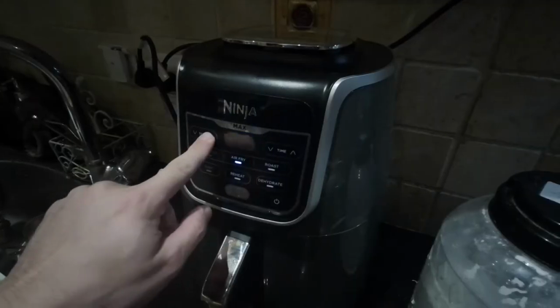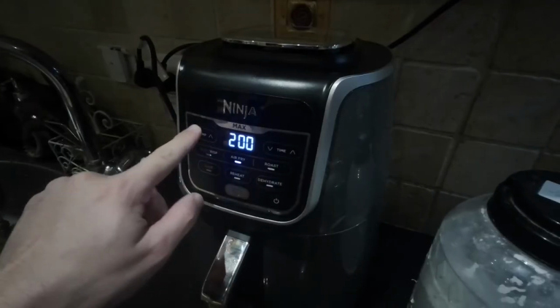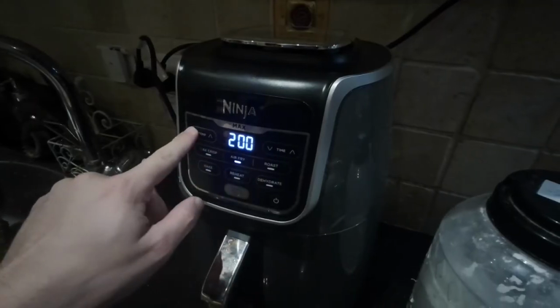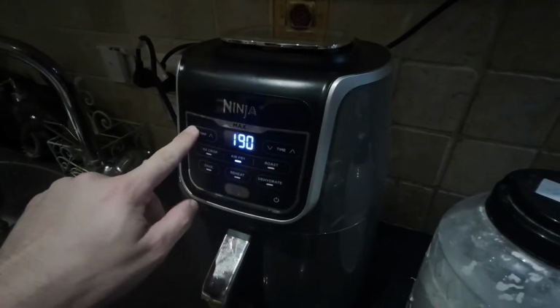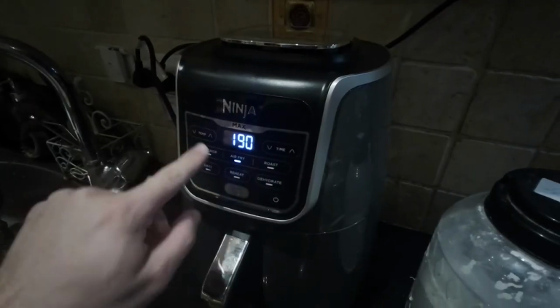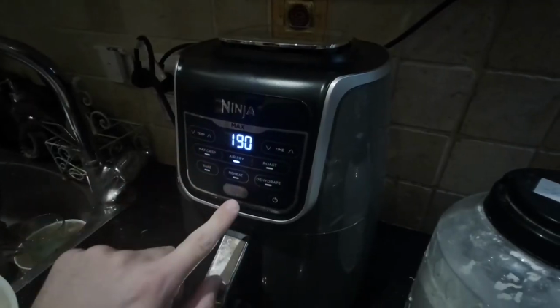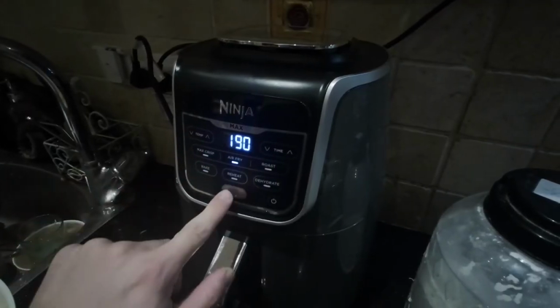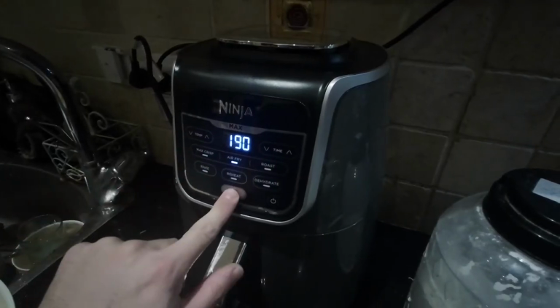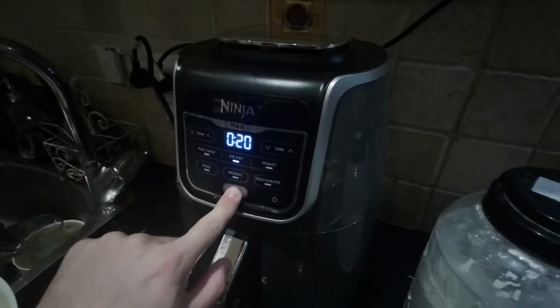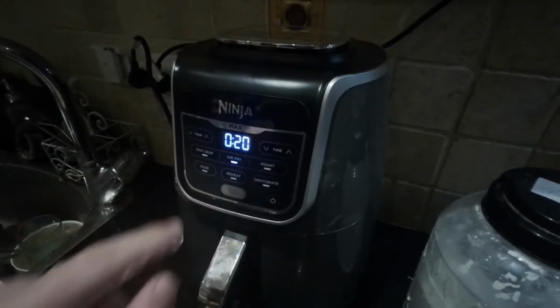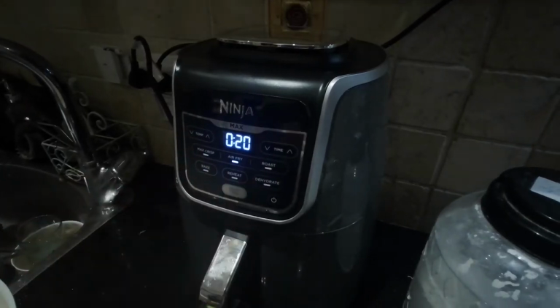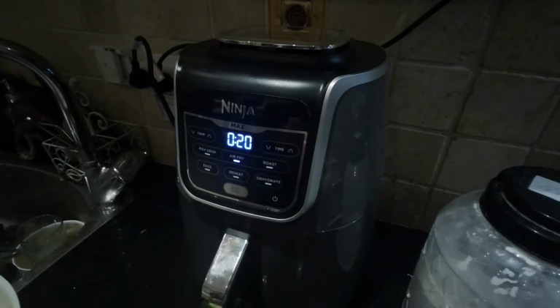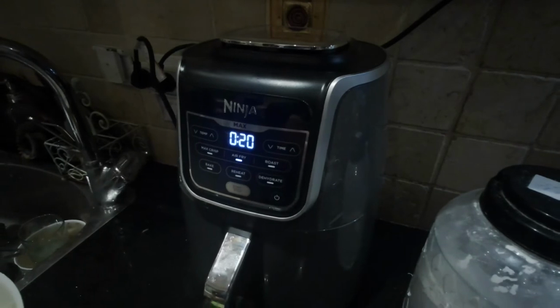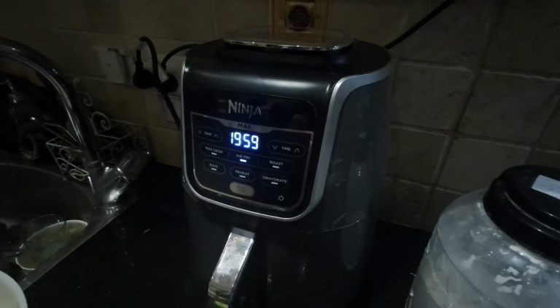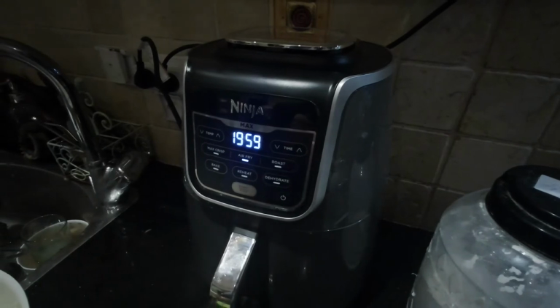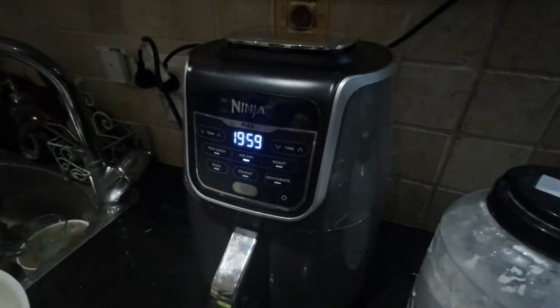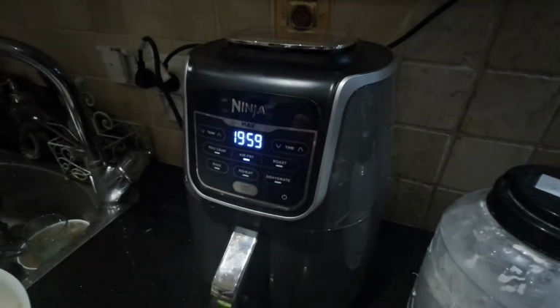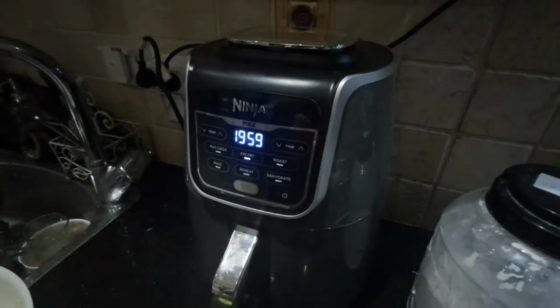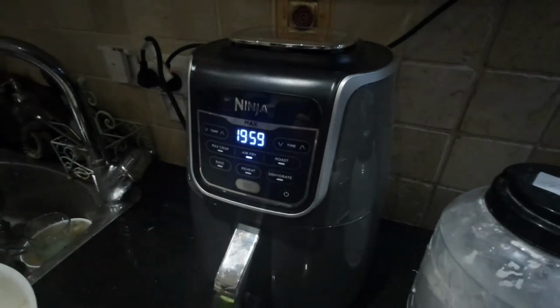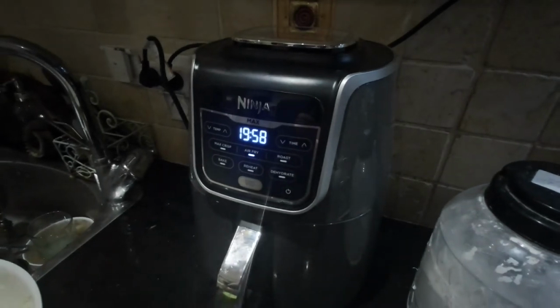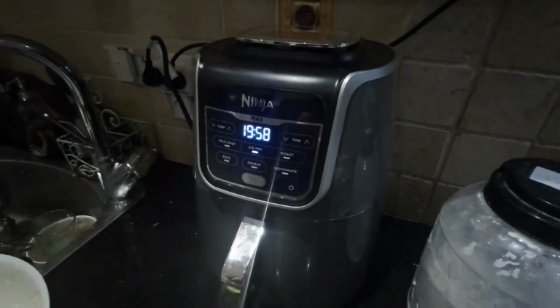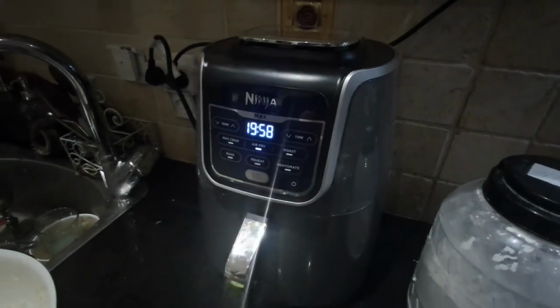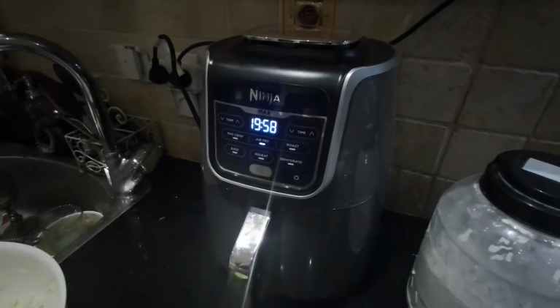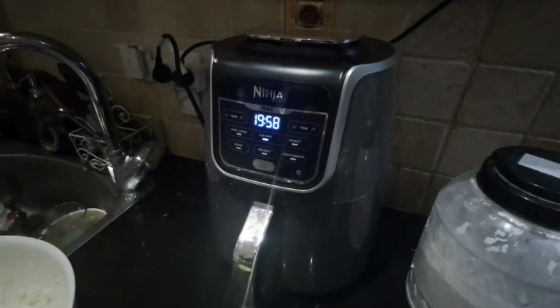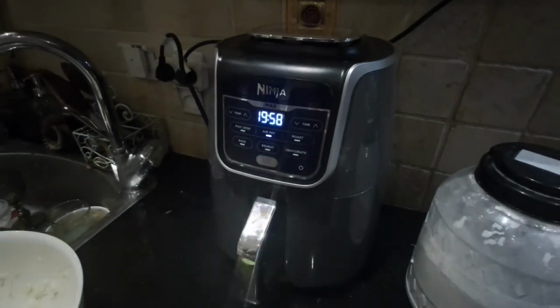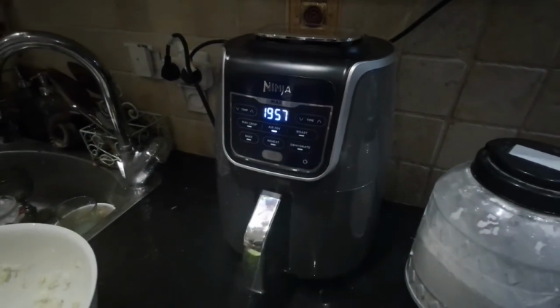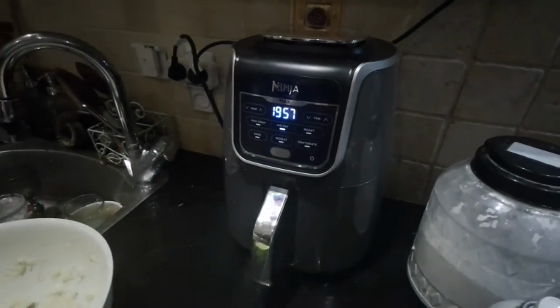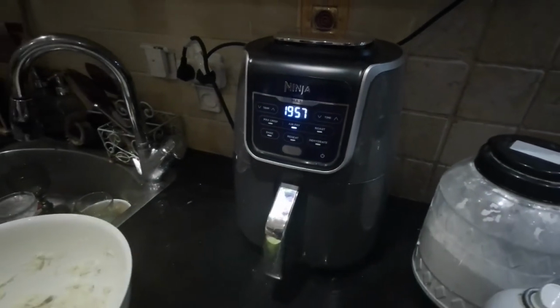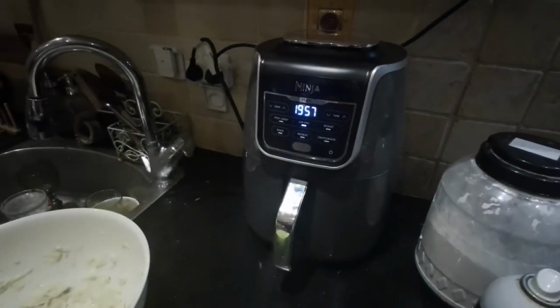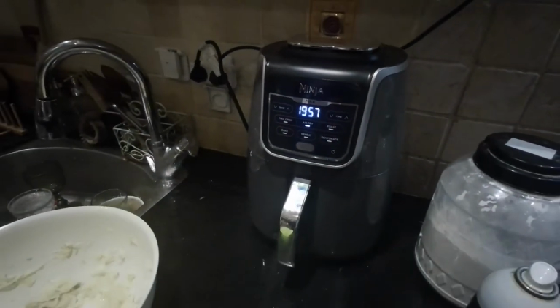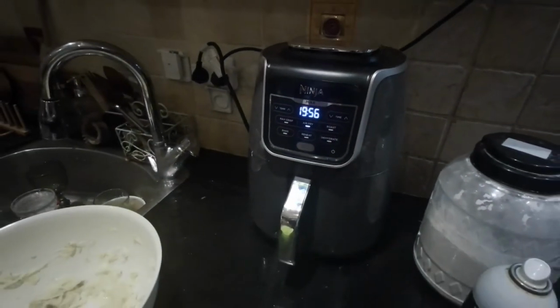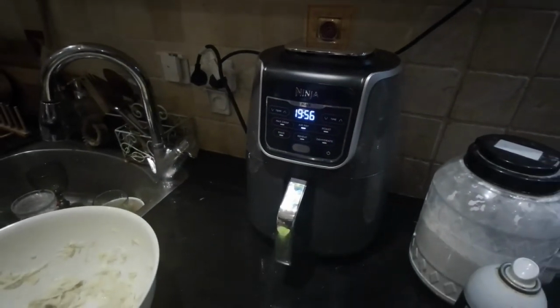Setting it to 20 minutes, 190 degrees Celsius. Okay, so we're underway officially.